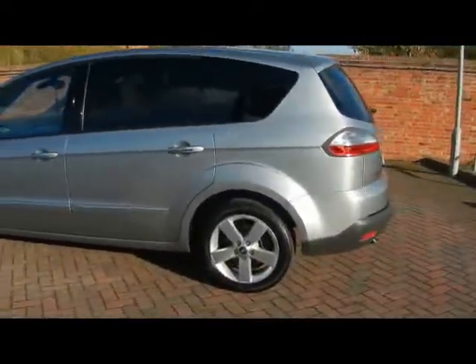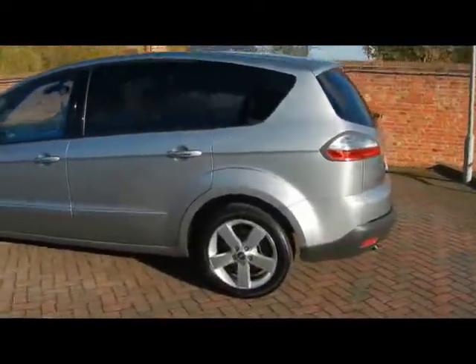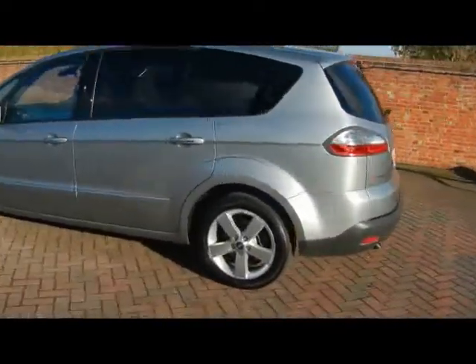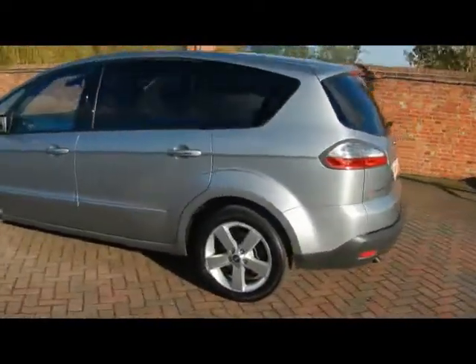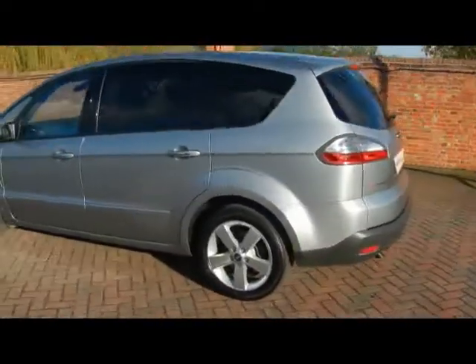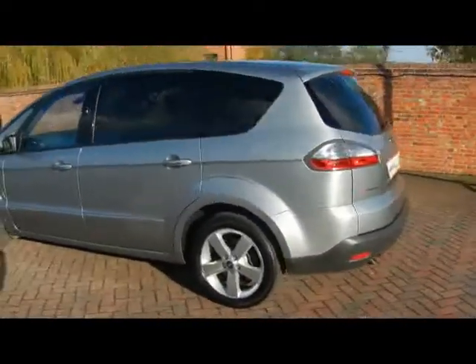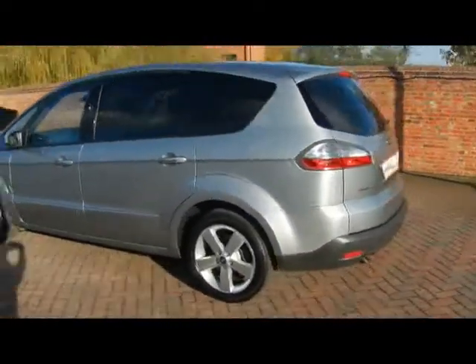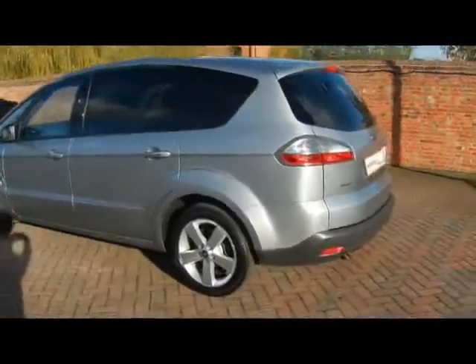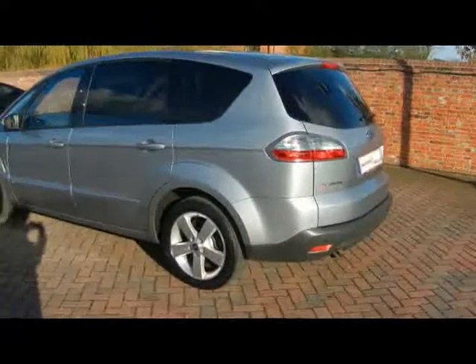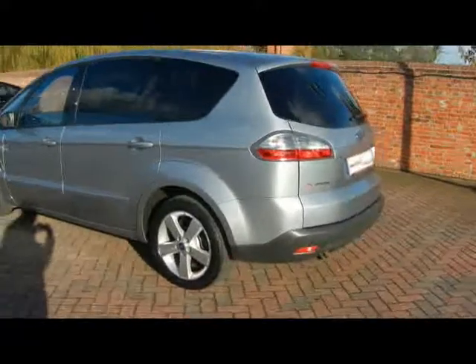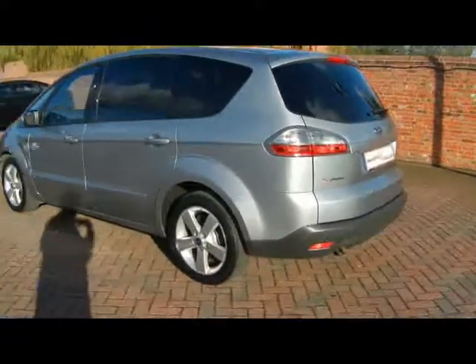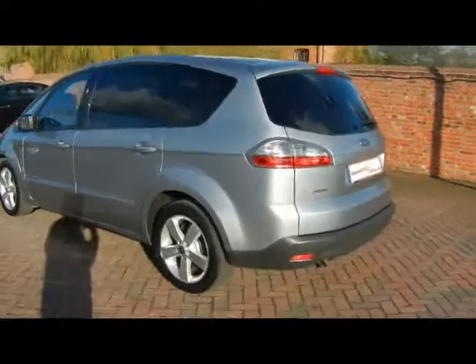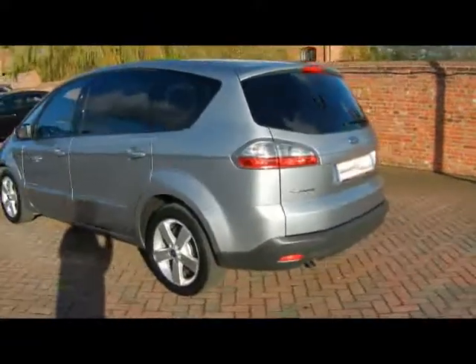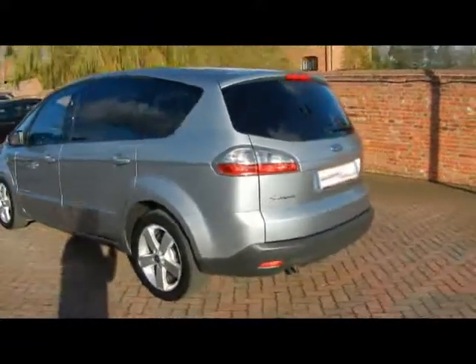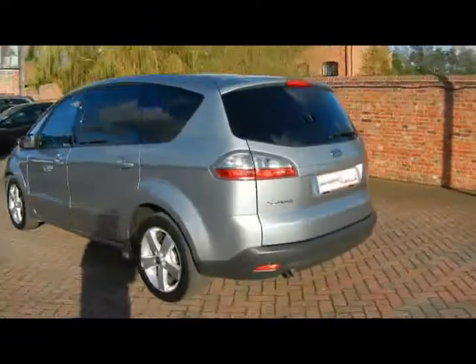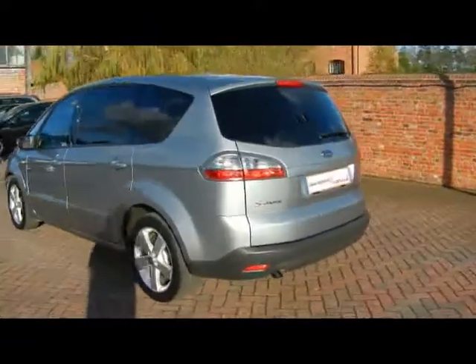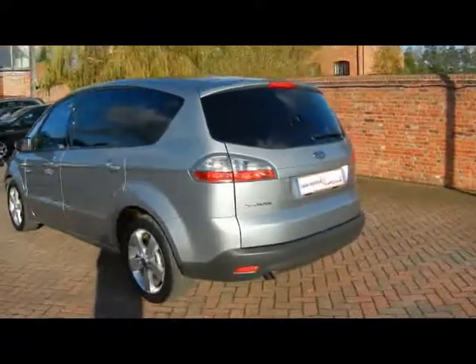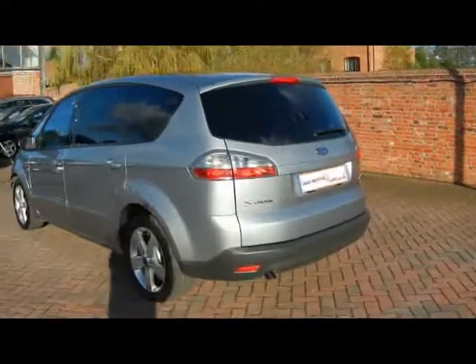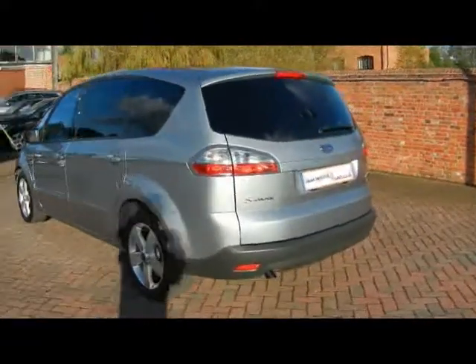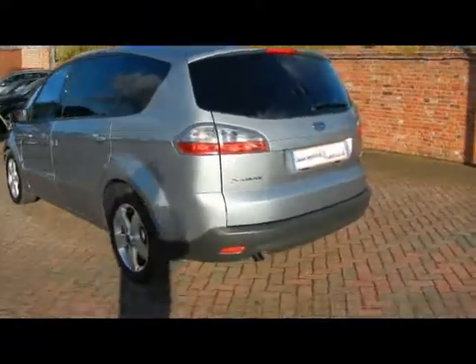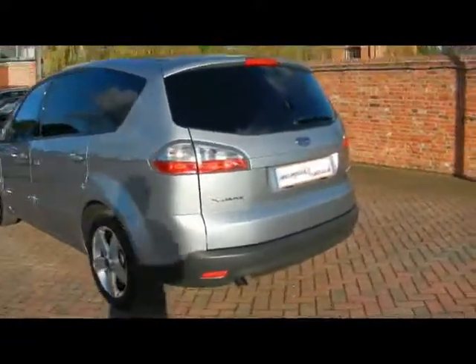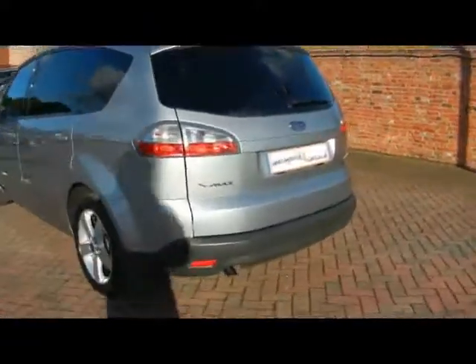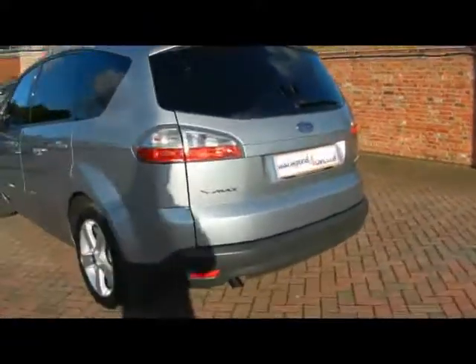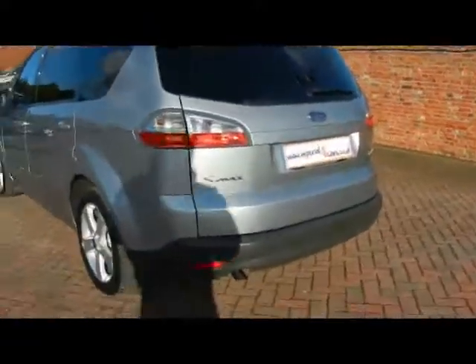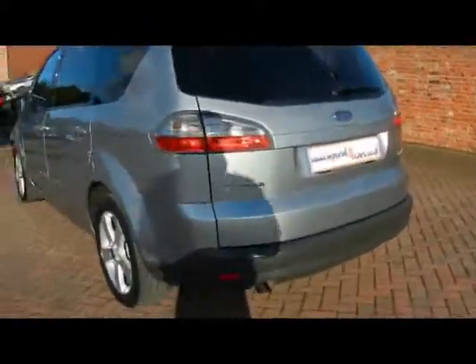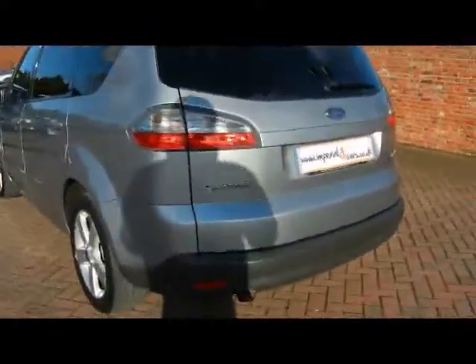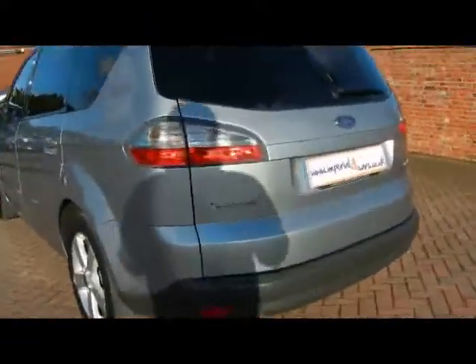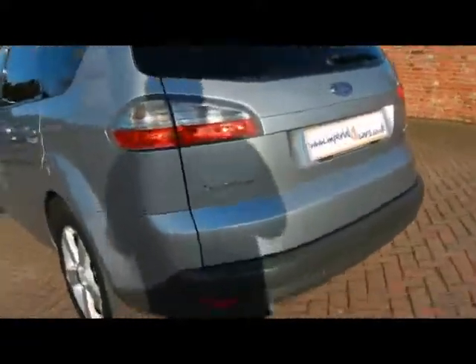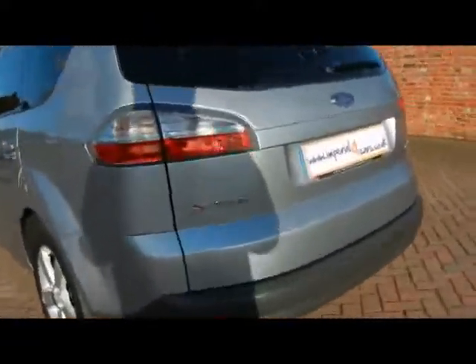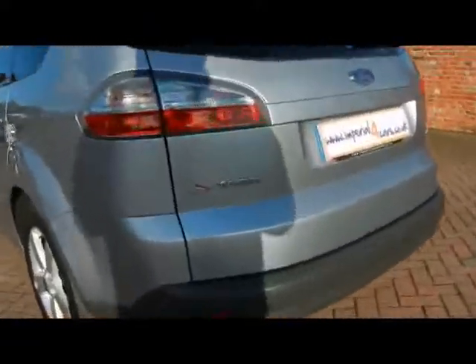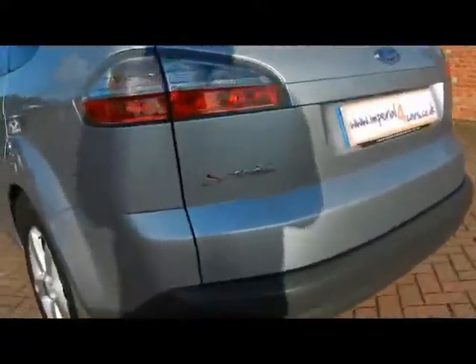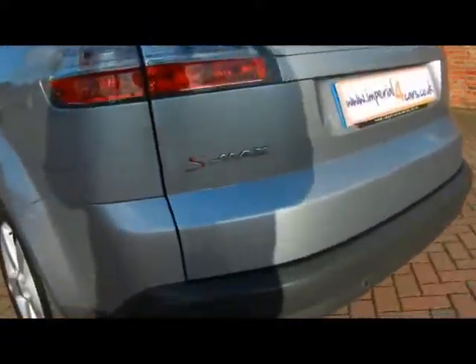You can see we've got rear privacy glass, and along with that bumper we've got parking sensors.